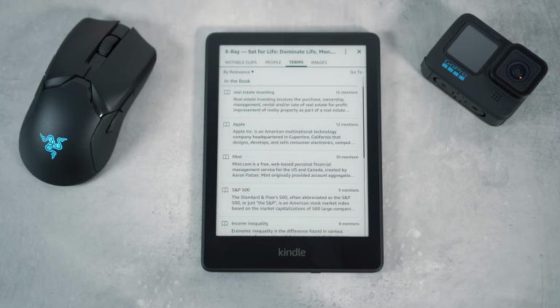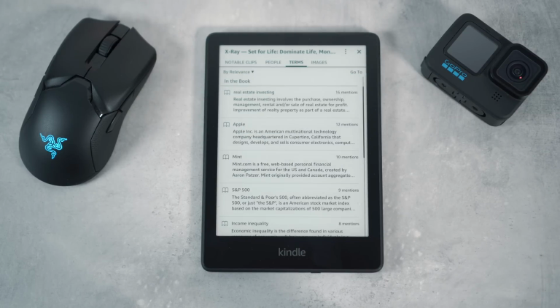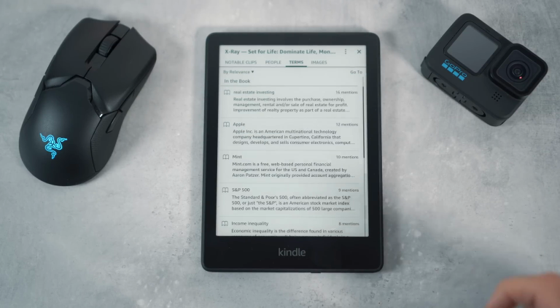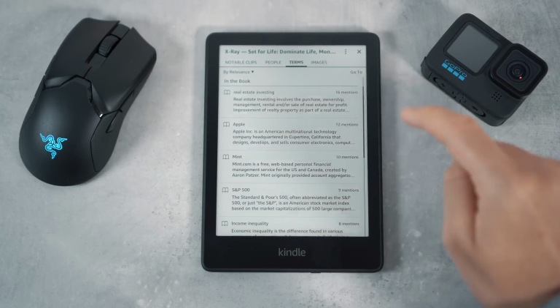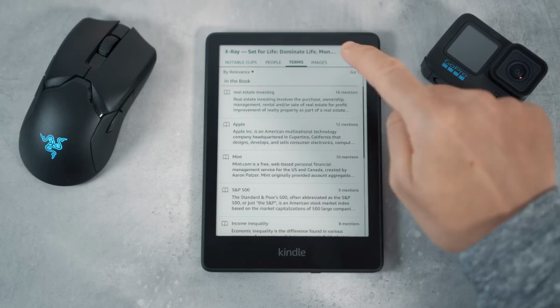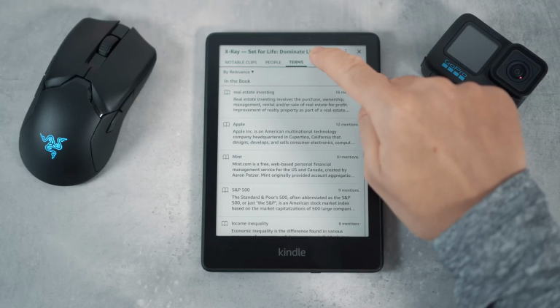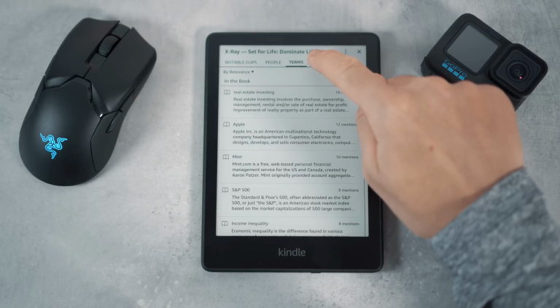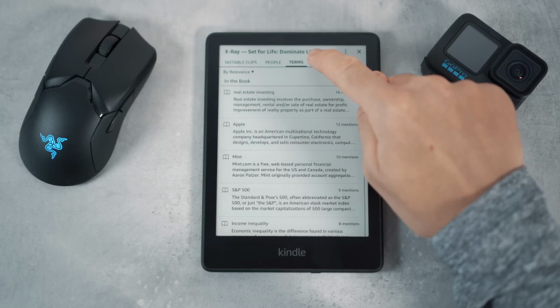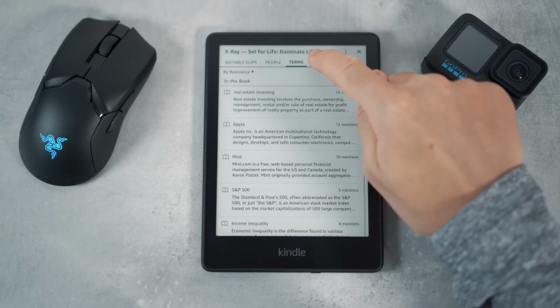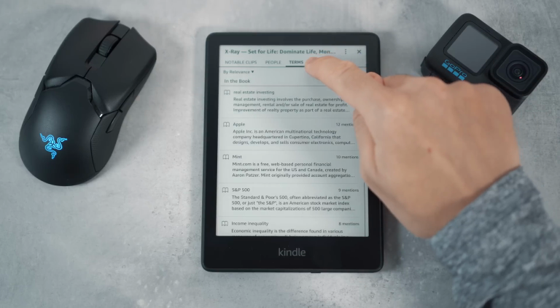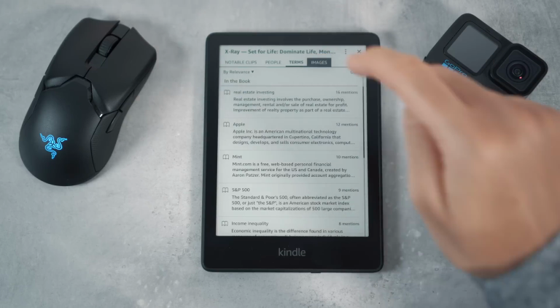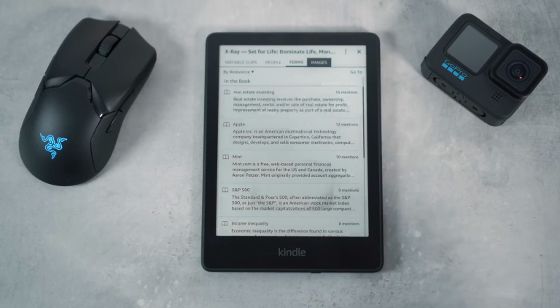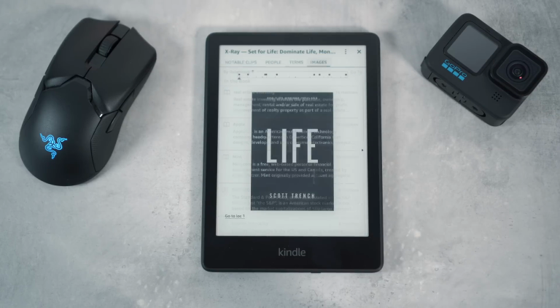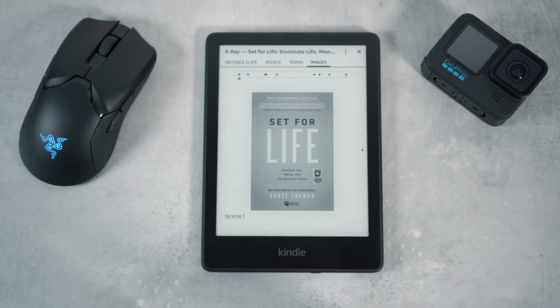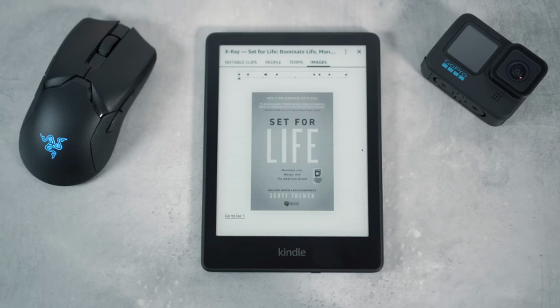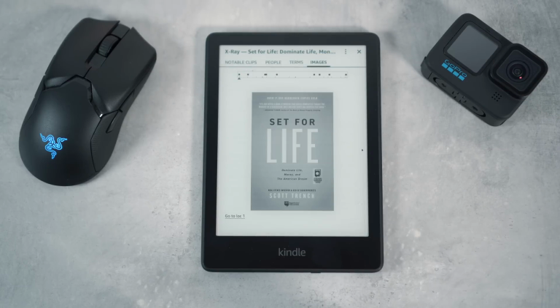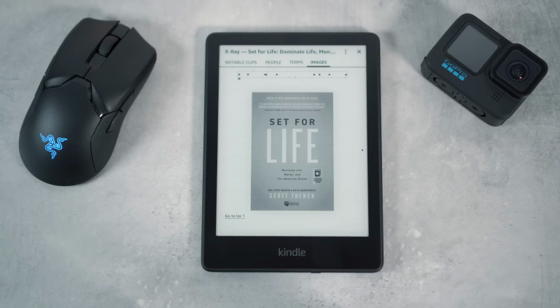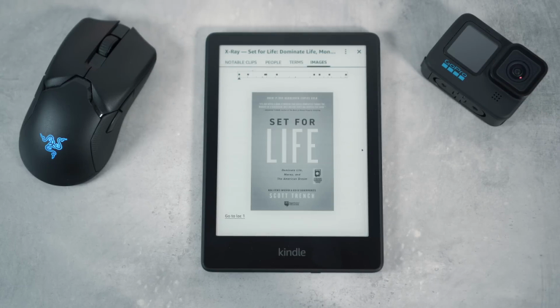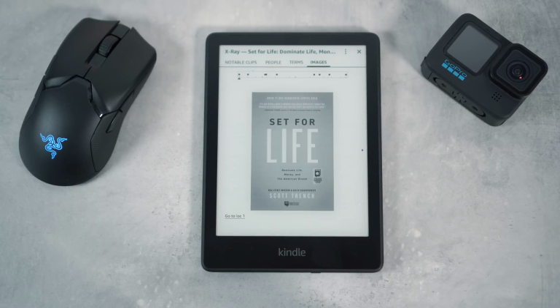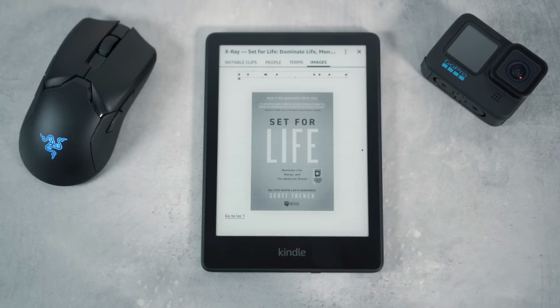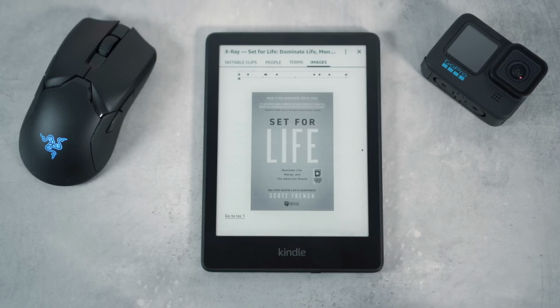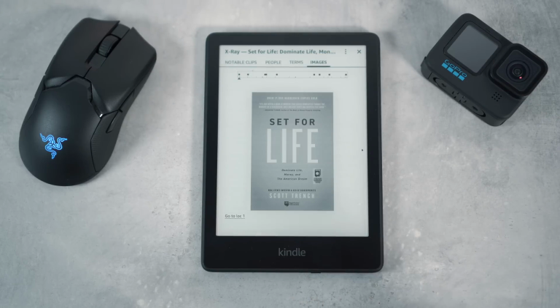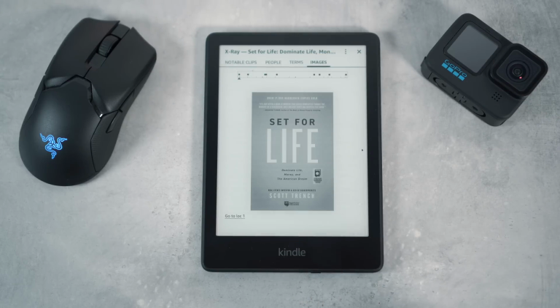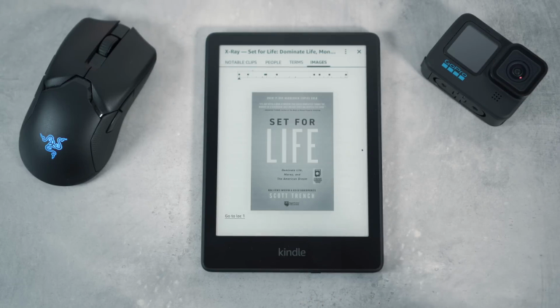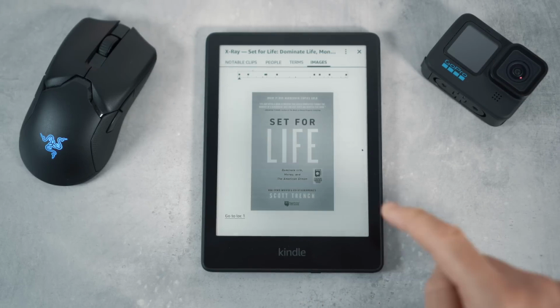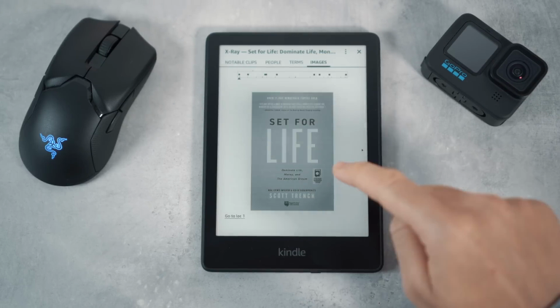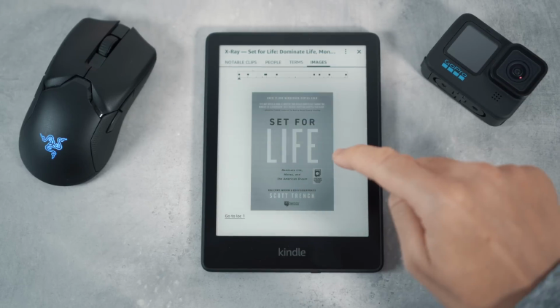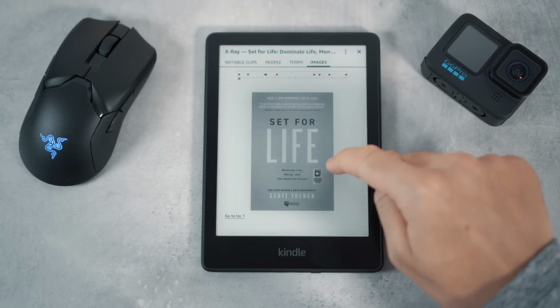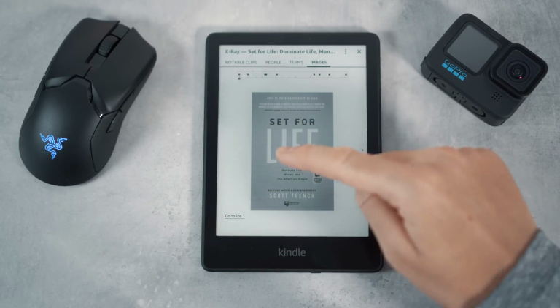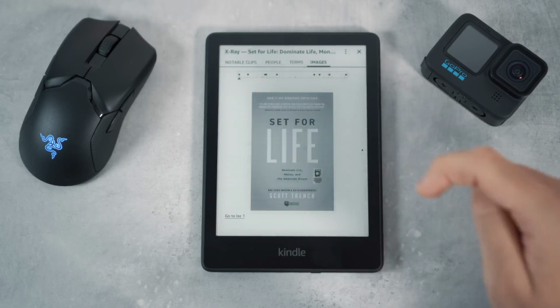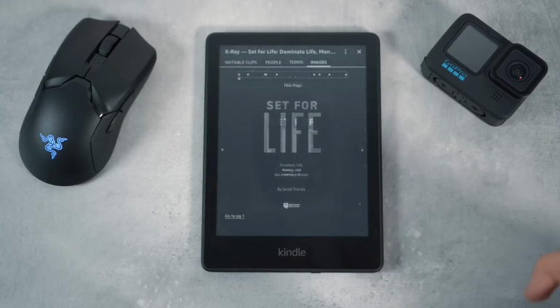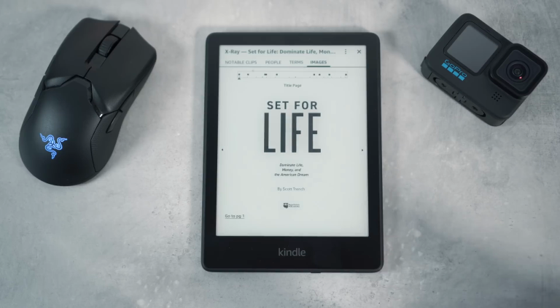The last tab is images, which collates and shows all the images used in the book that you are reading.